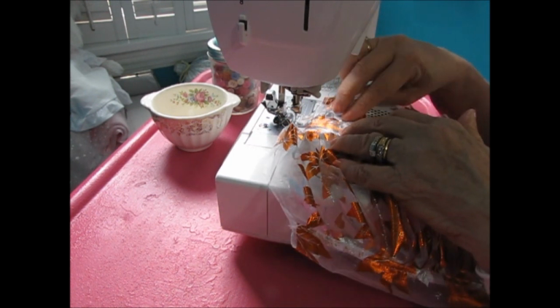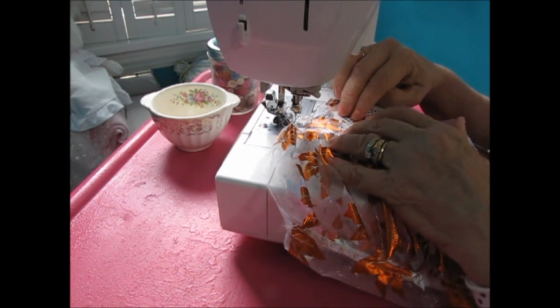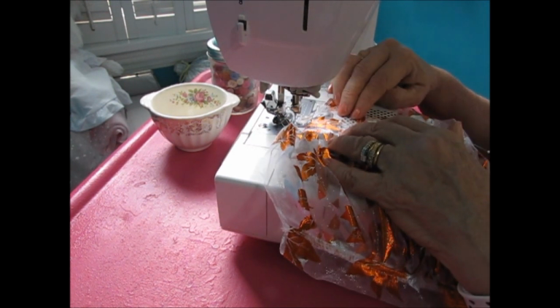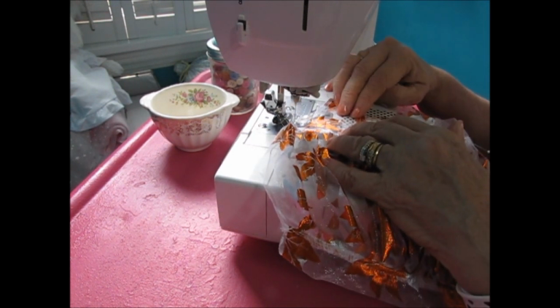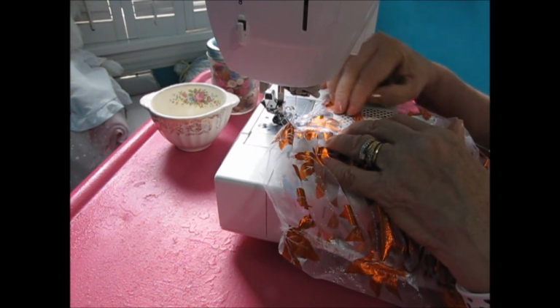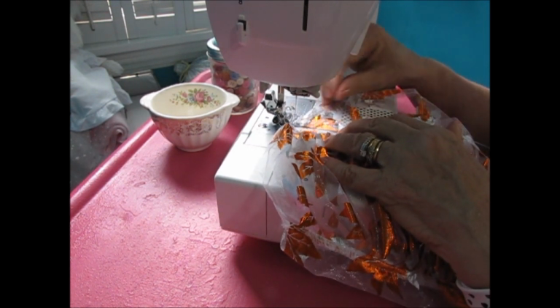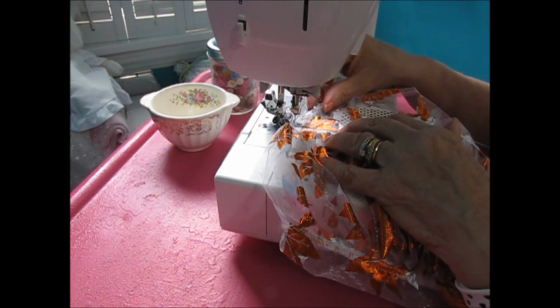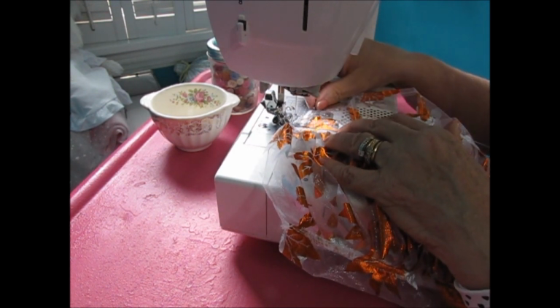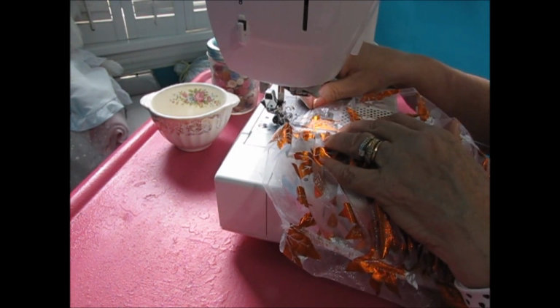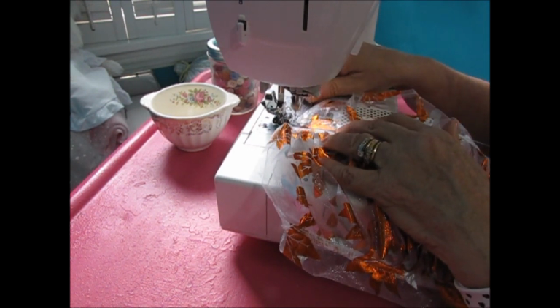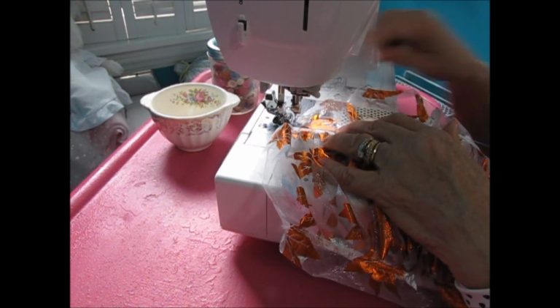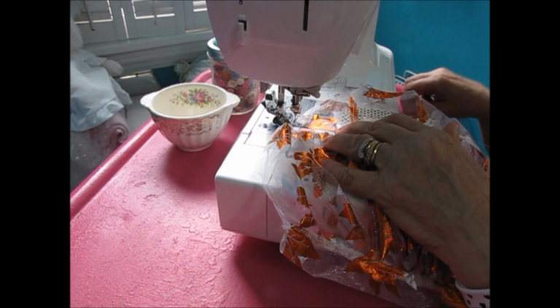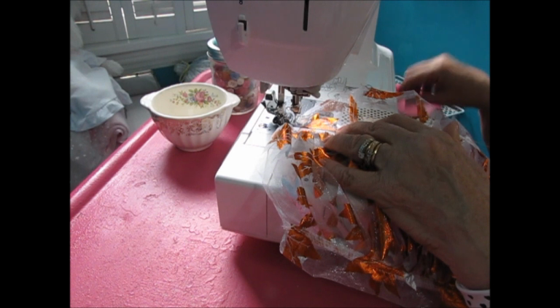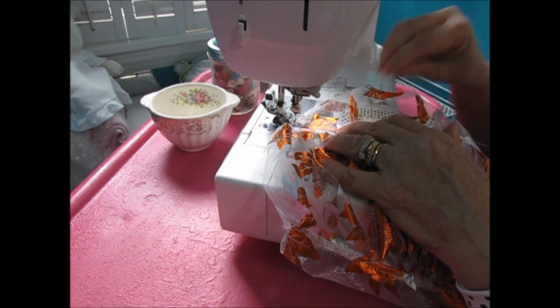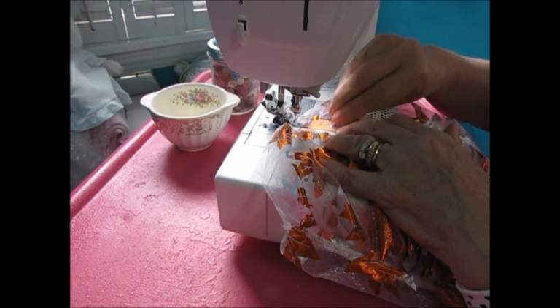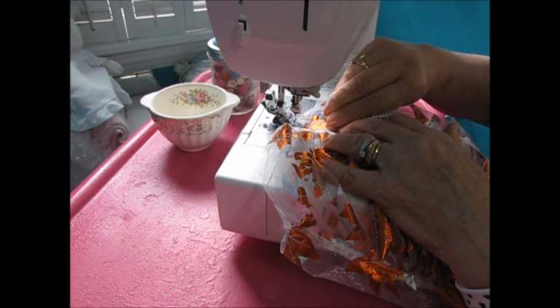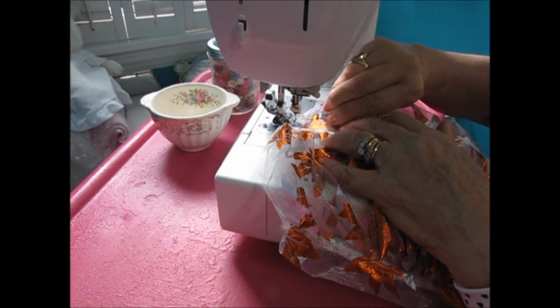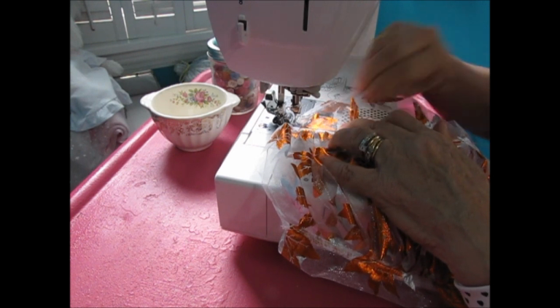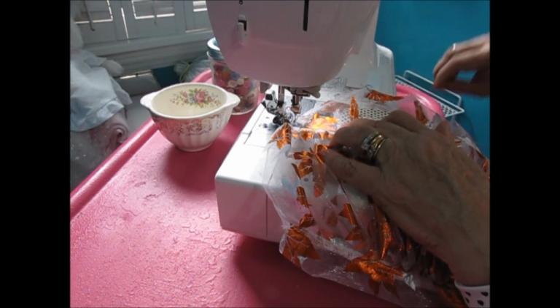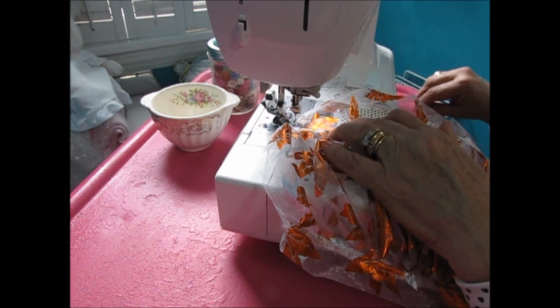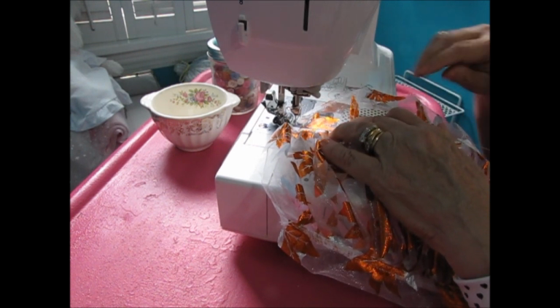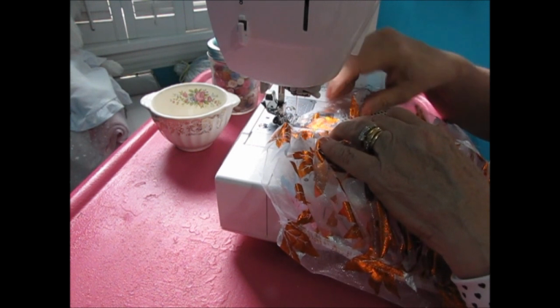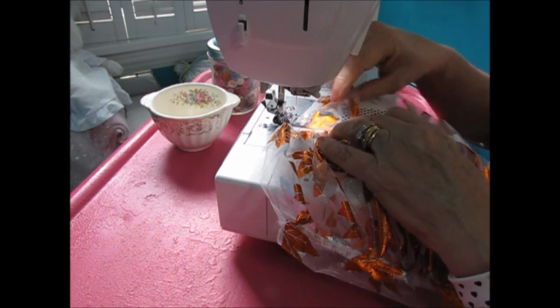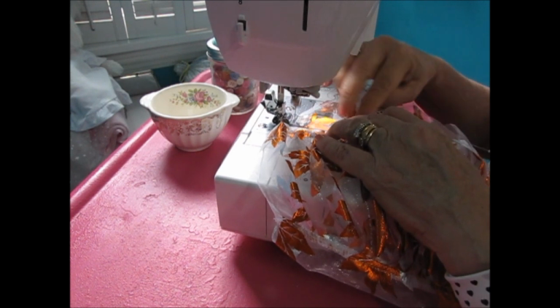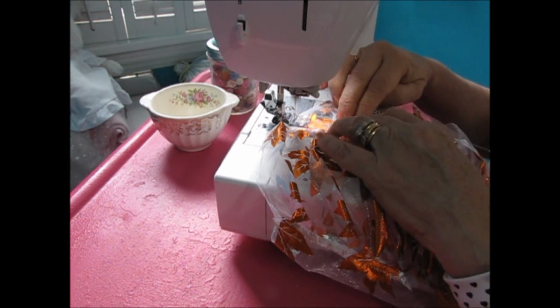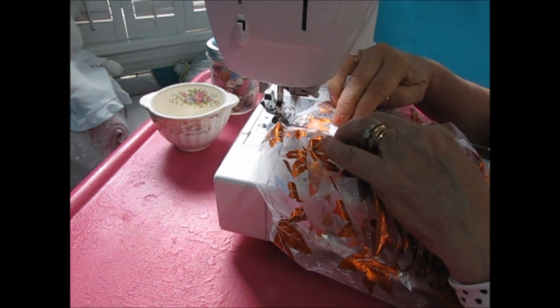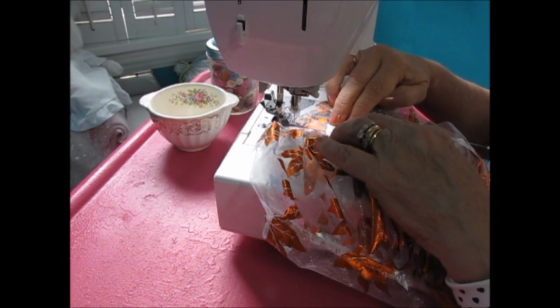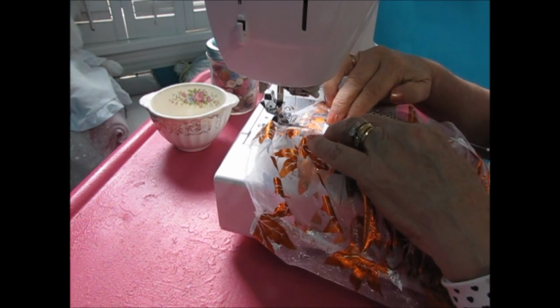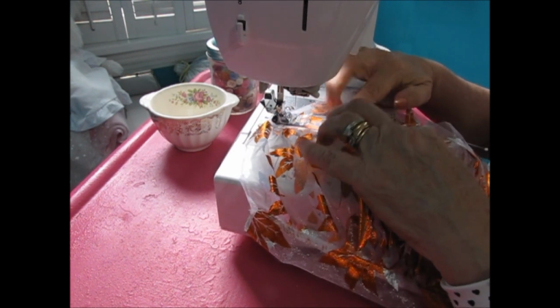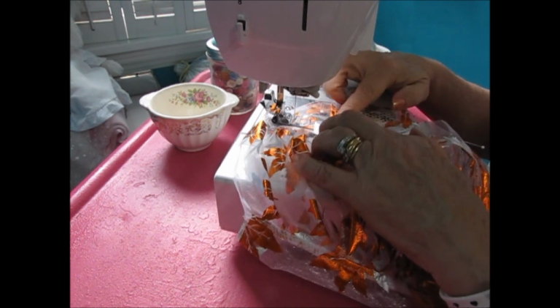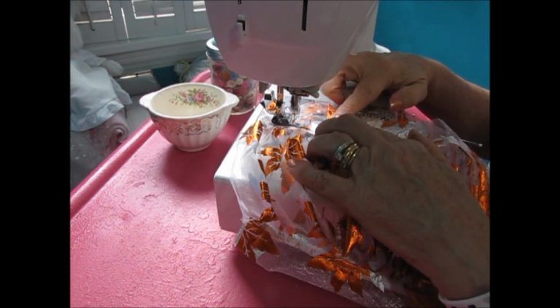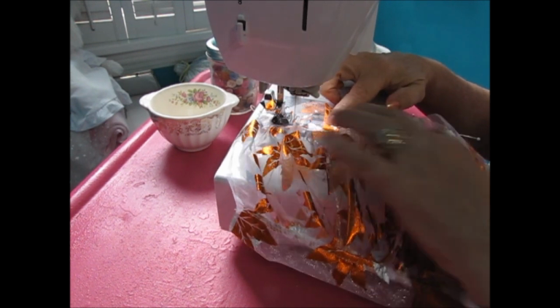Next, I topstitched the bodice onto the waistband. Then make sure you've left armholes.